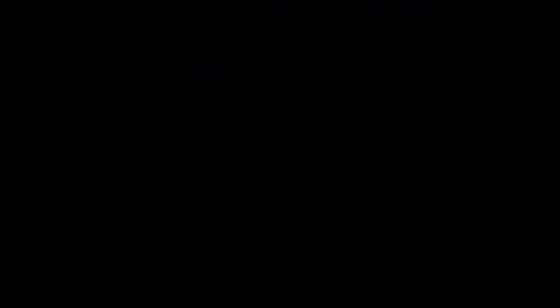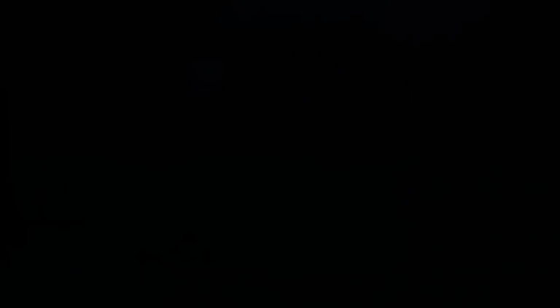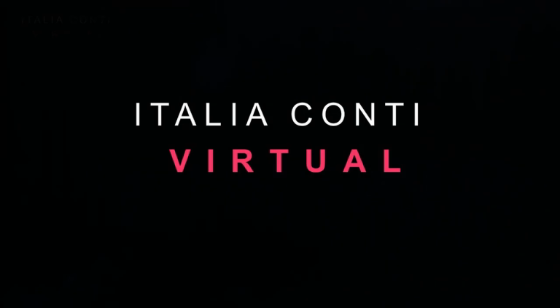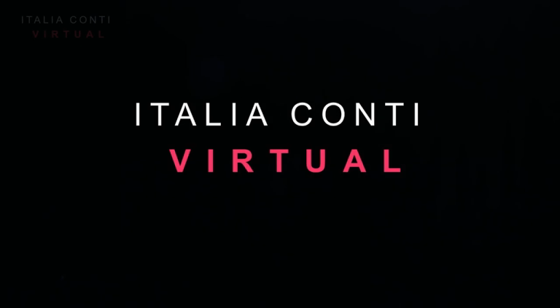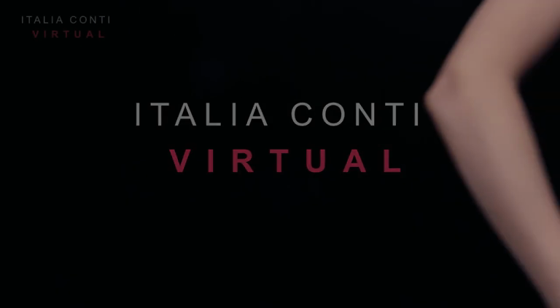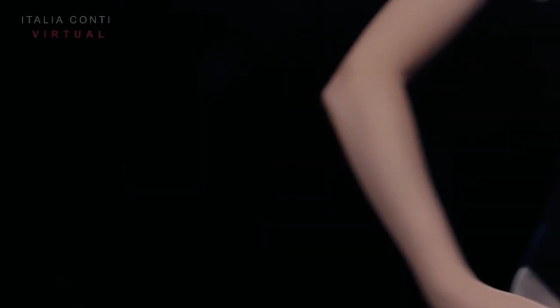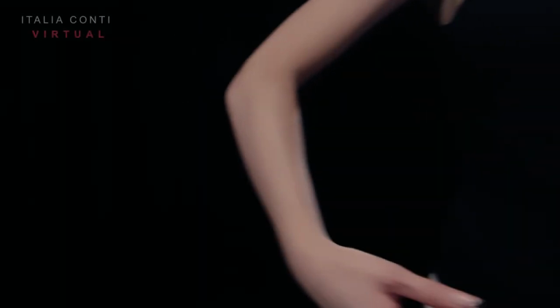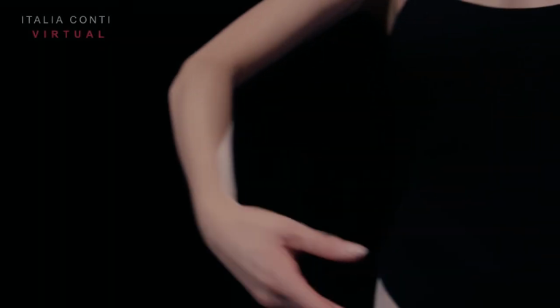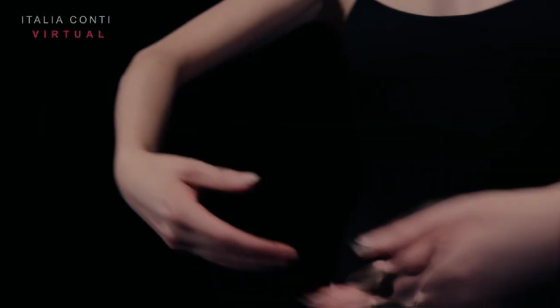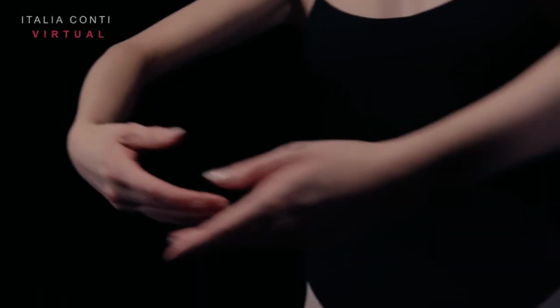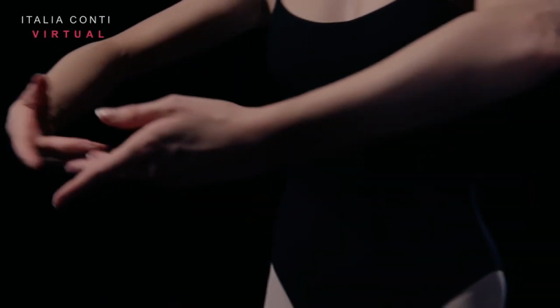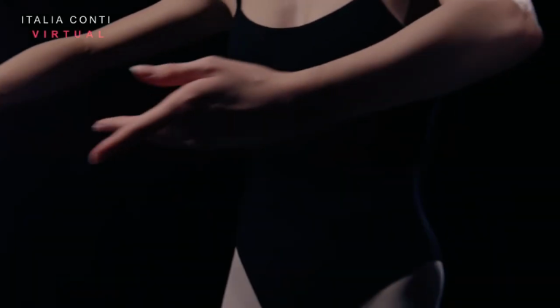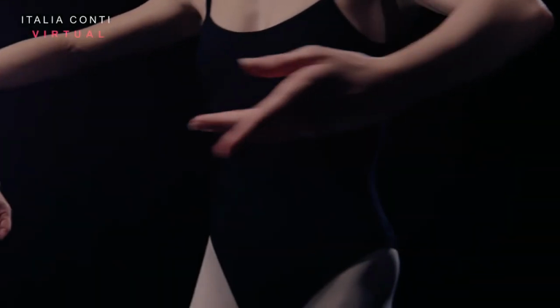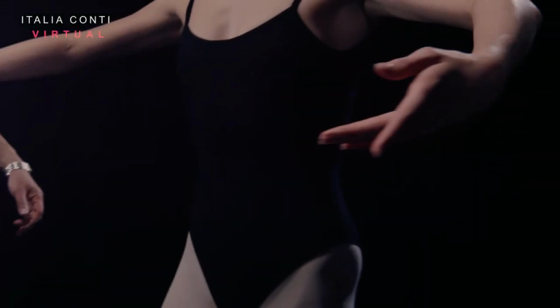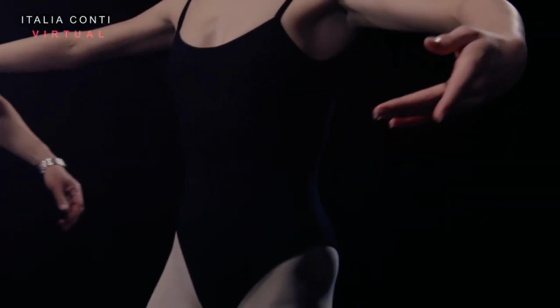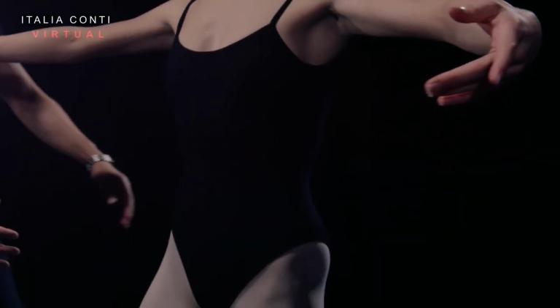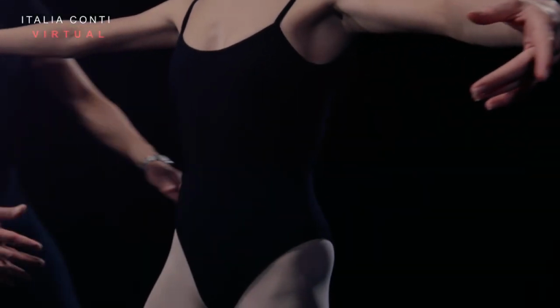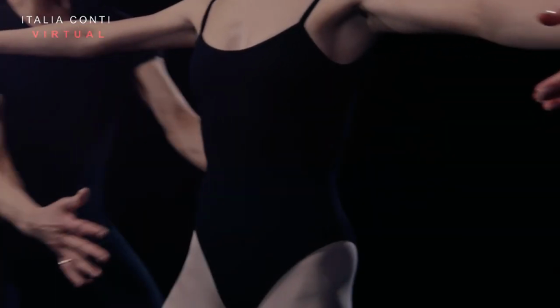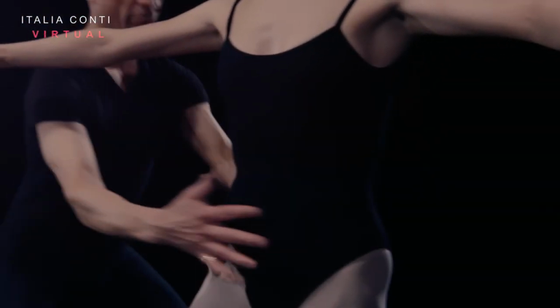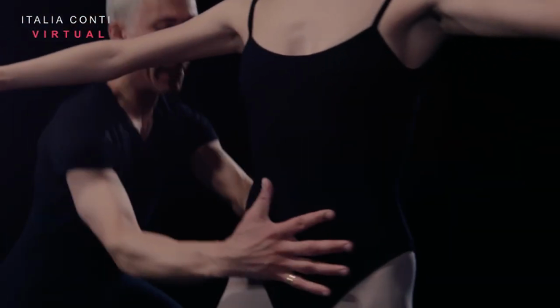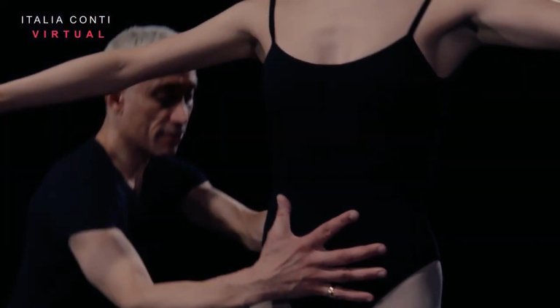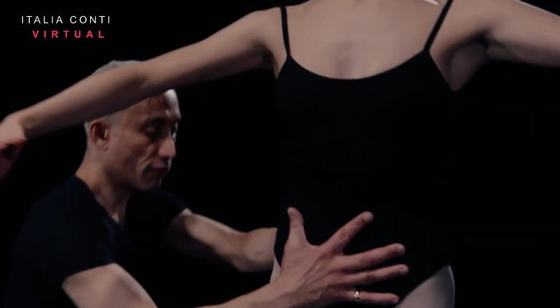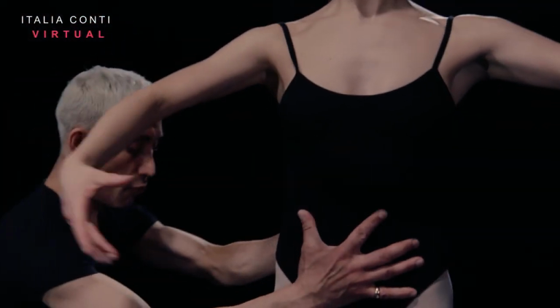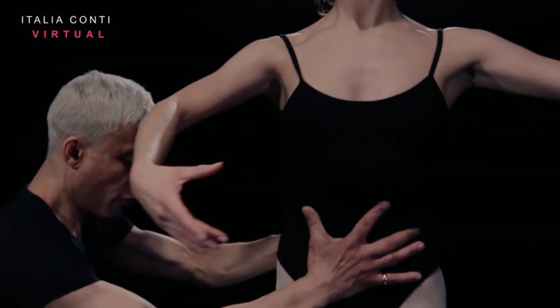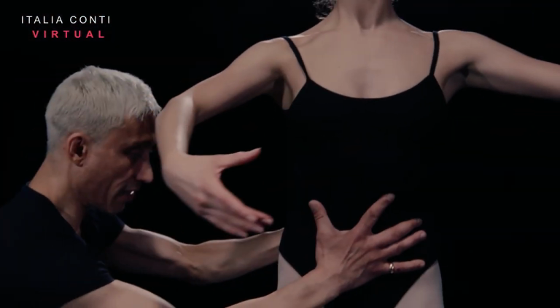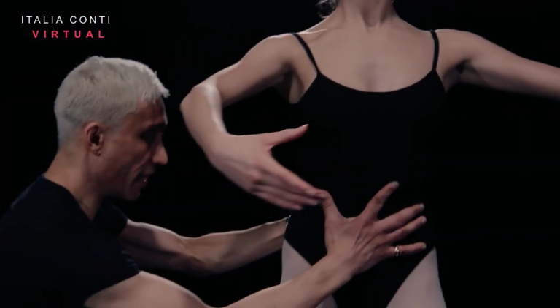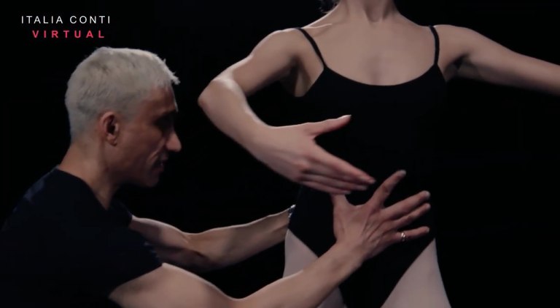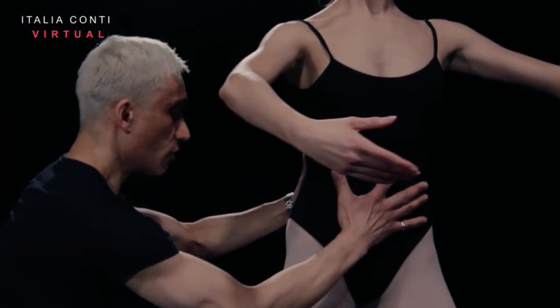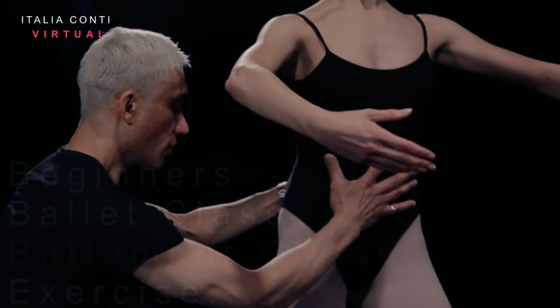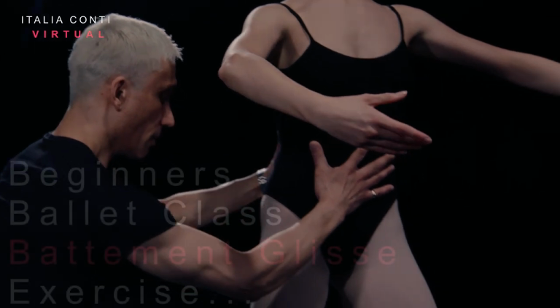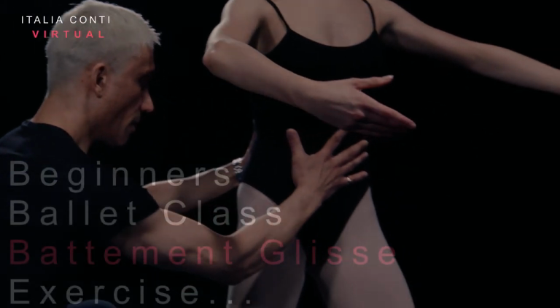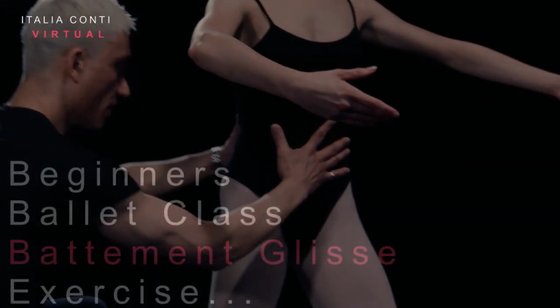Welcome to Italian Conti, an online training resource for the performing arts. Have a good class.